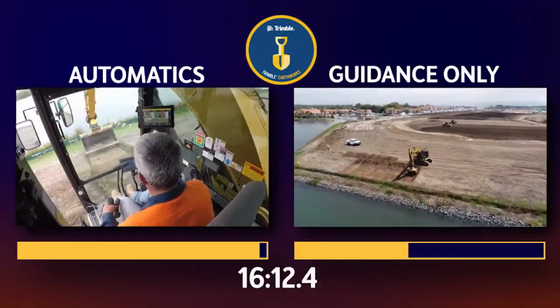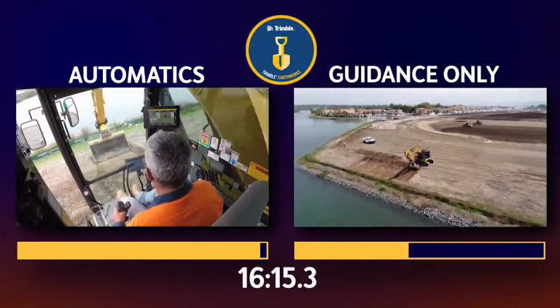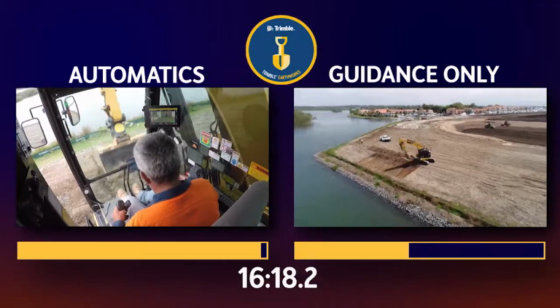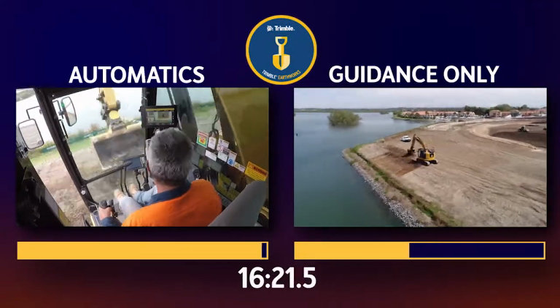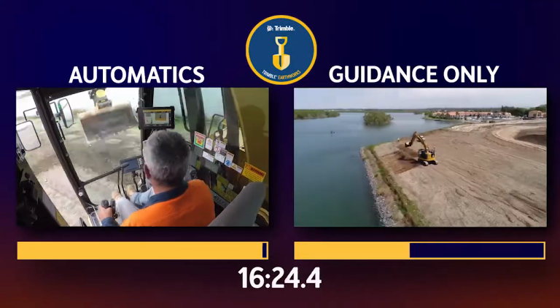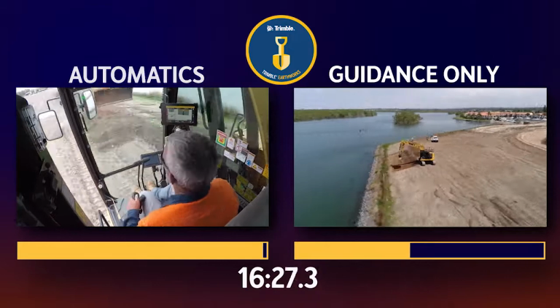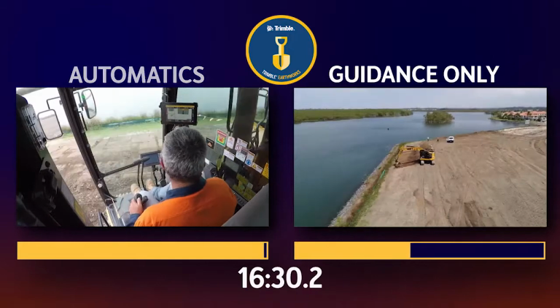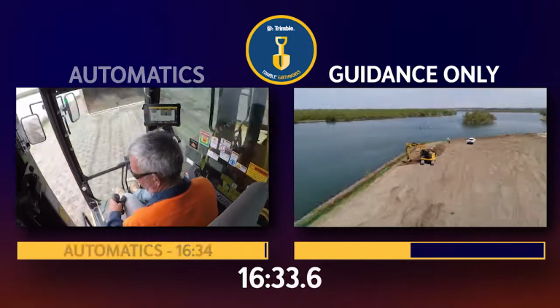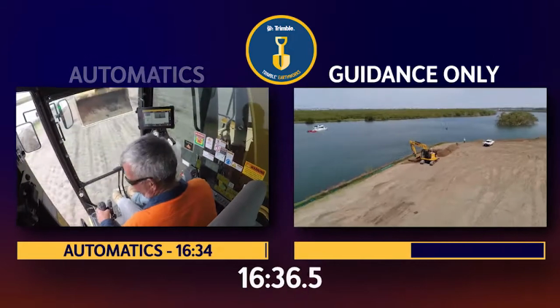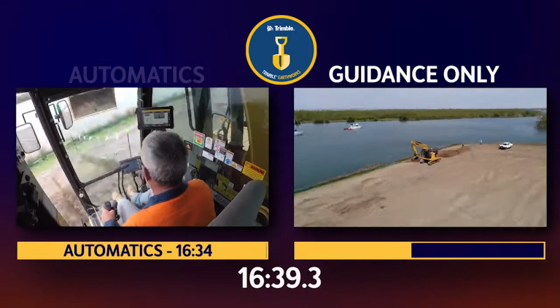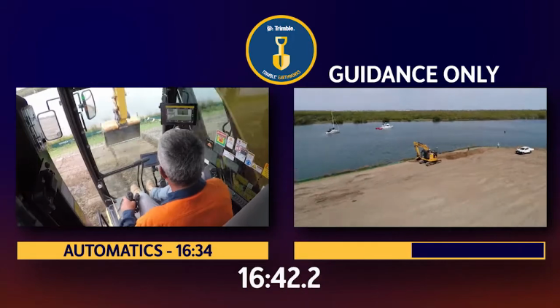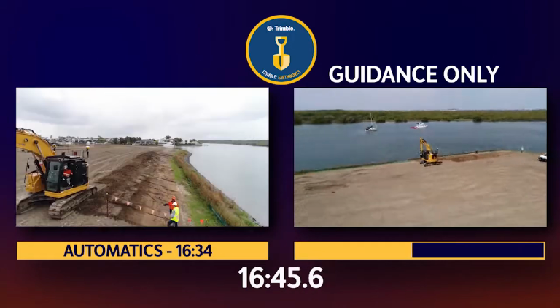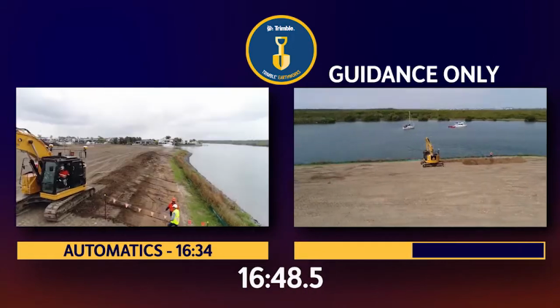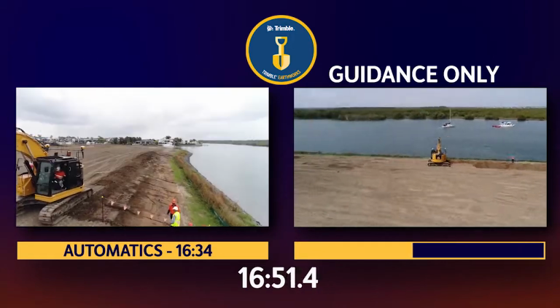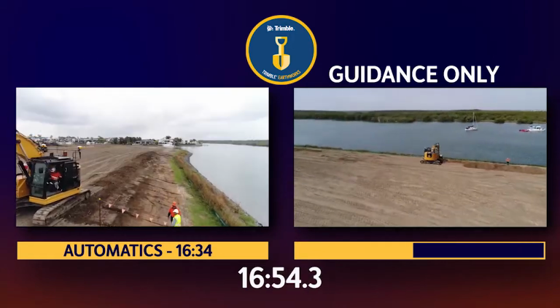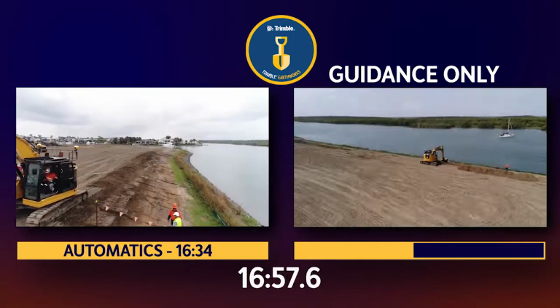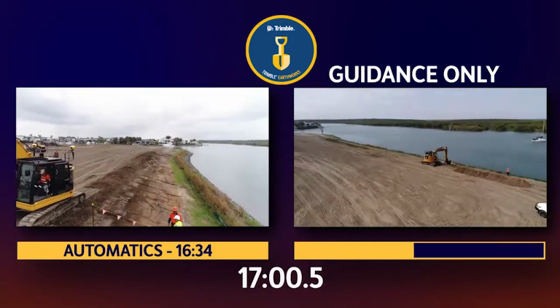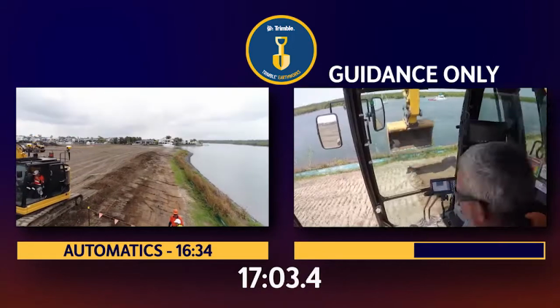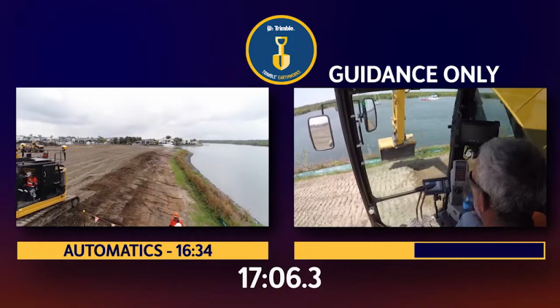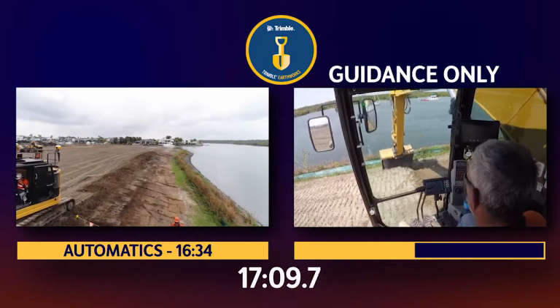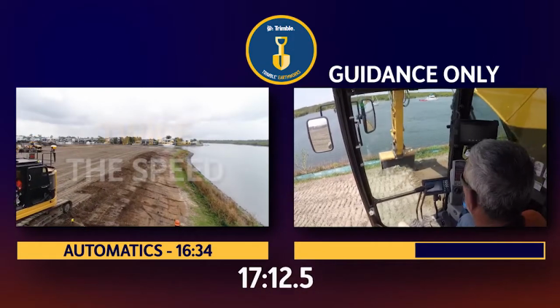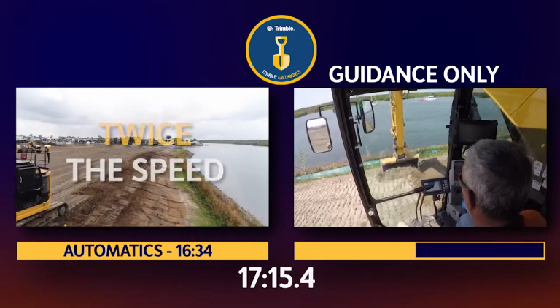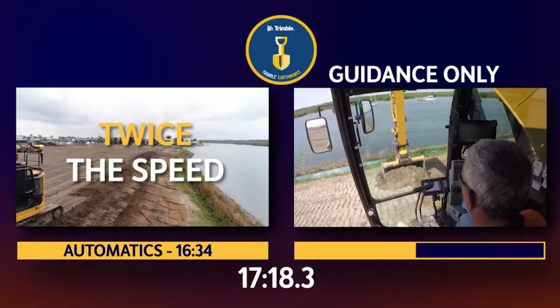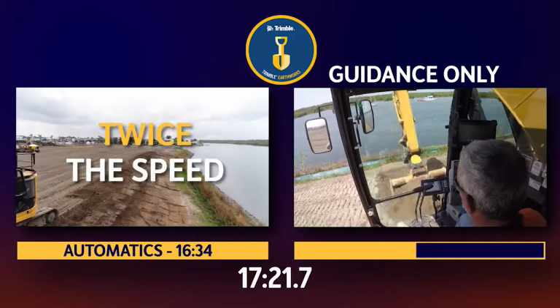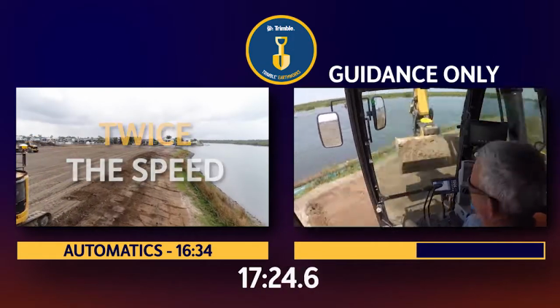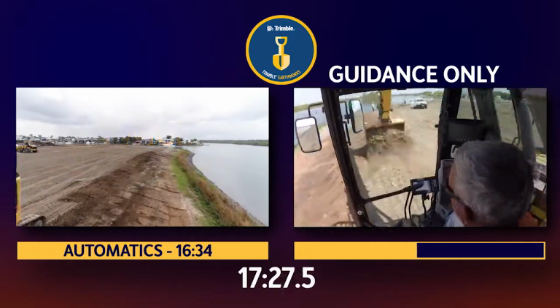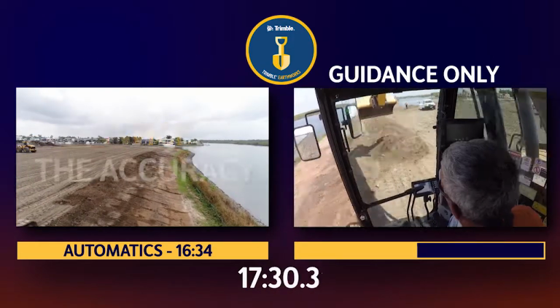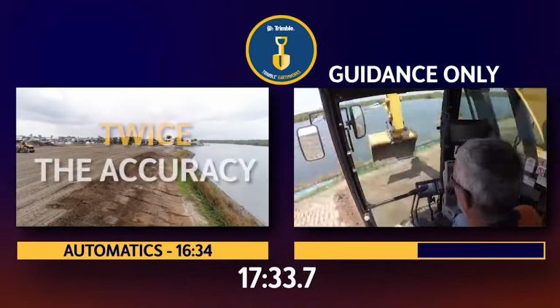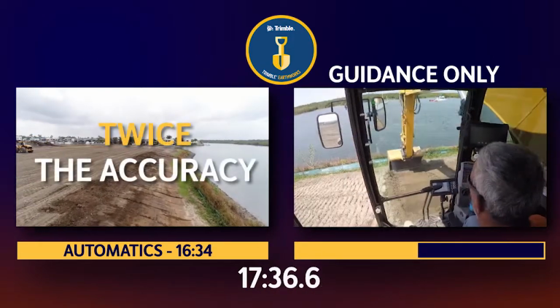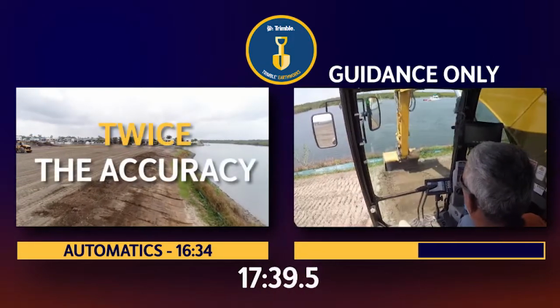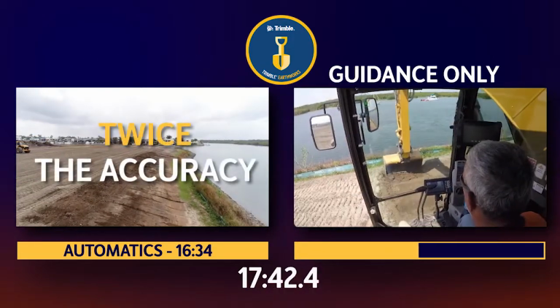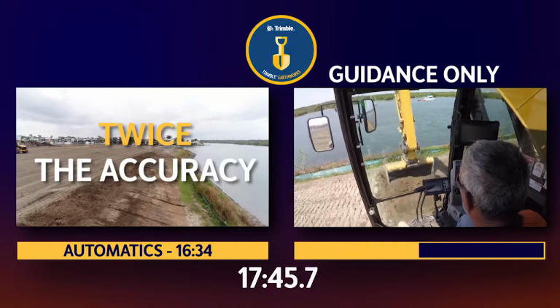The results were very impressive. Compared to guidance-only, Trimble Earthworks Automatics achieved twice the speed and twice the accuracy.